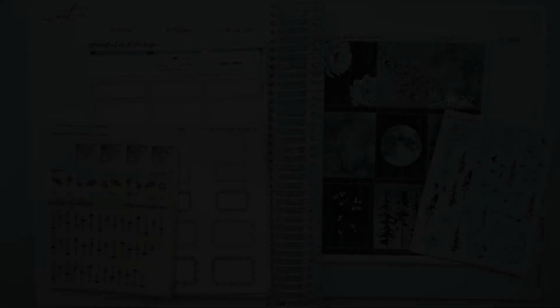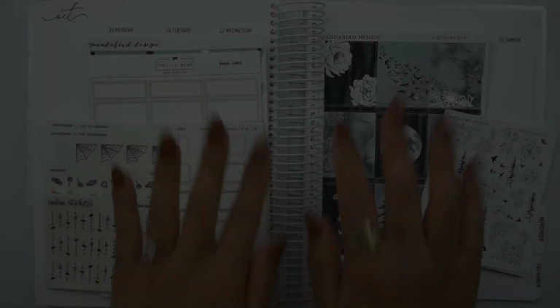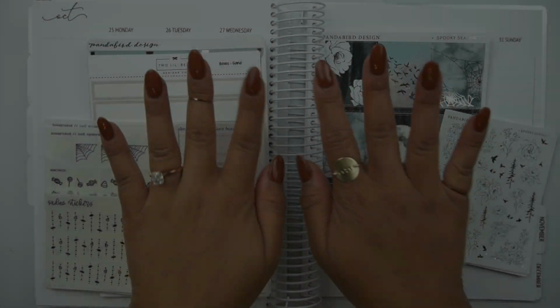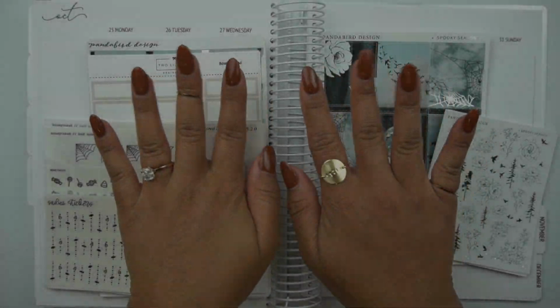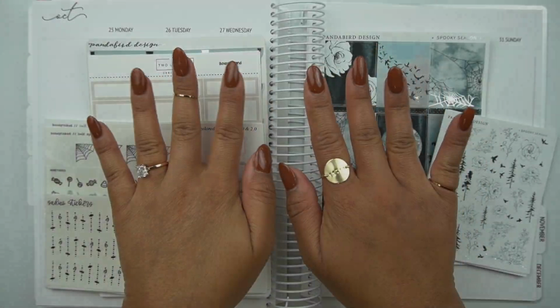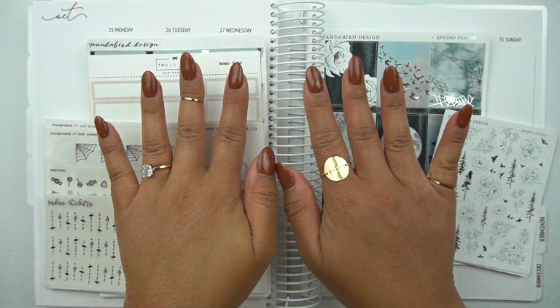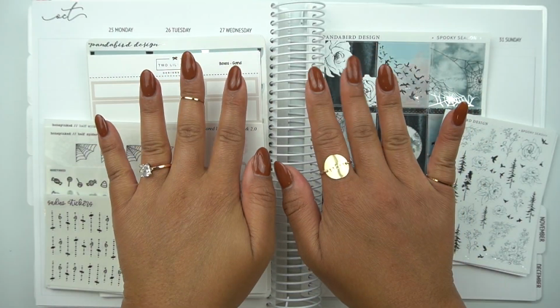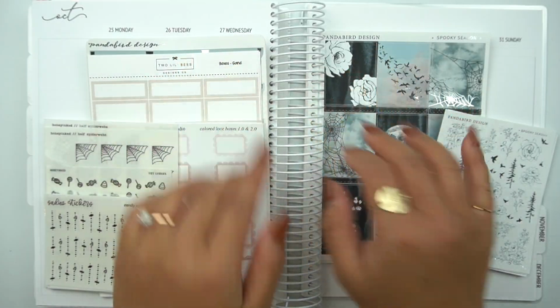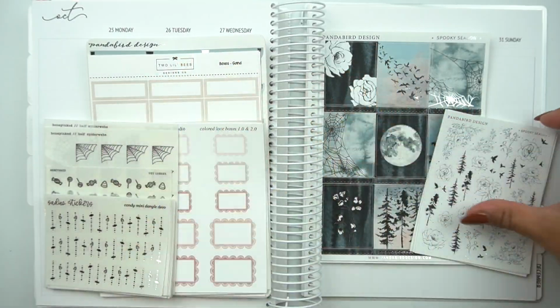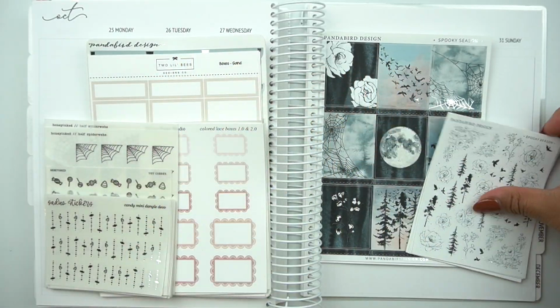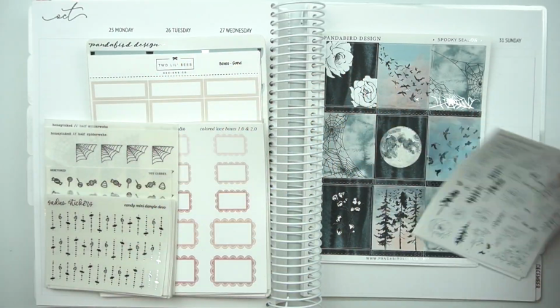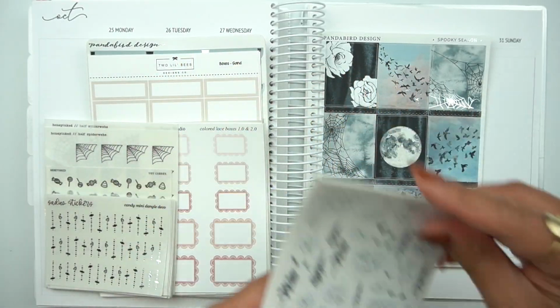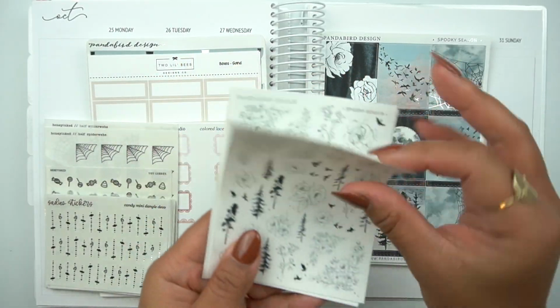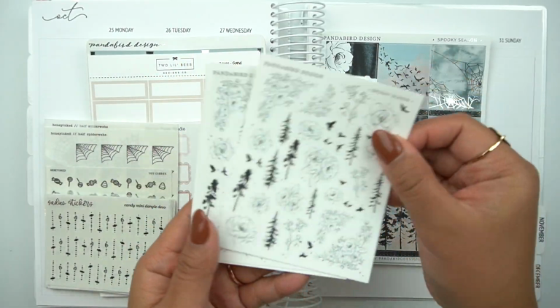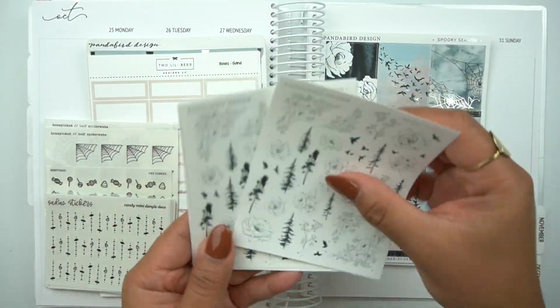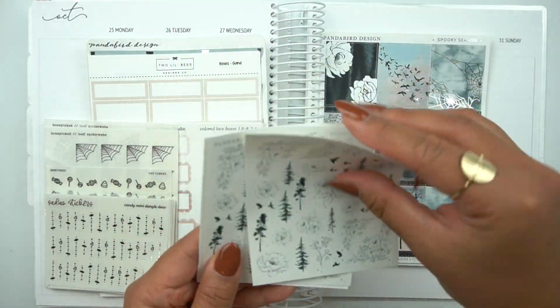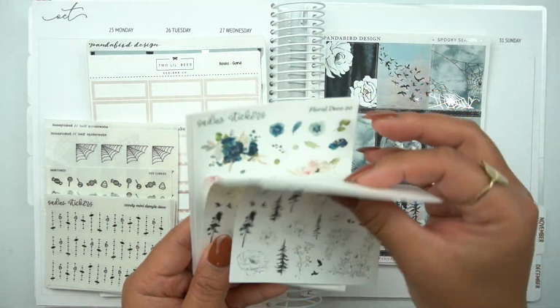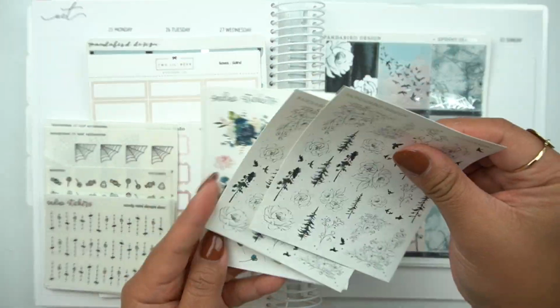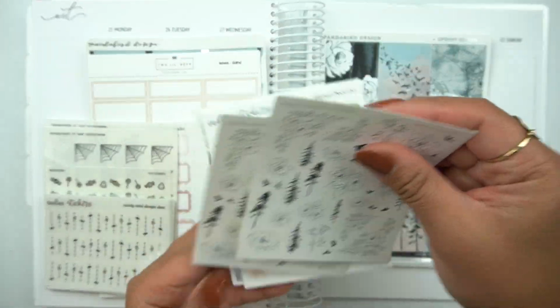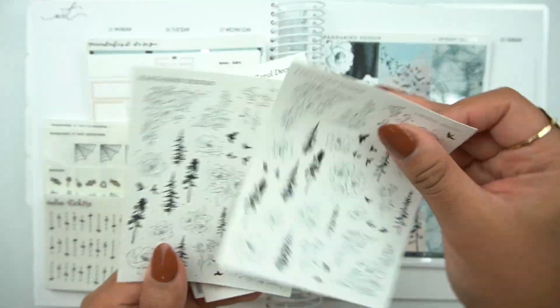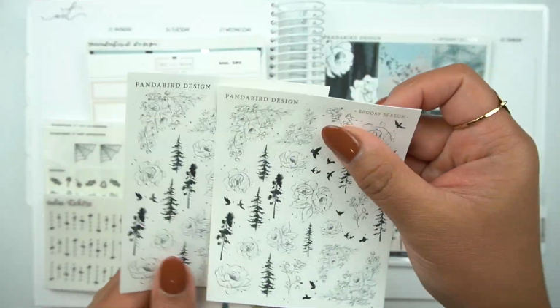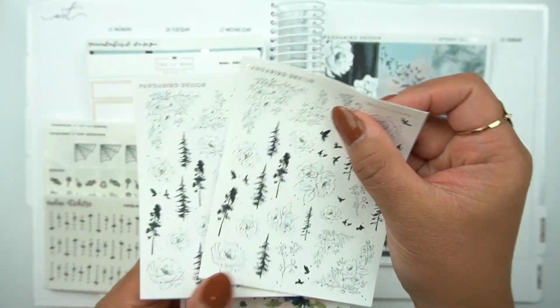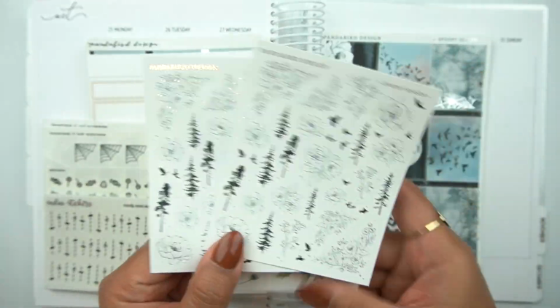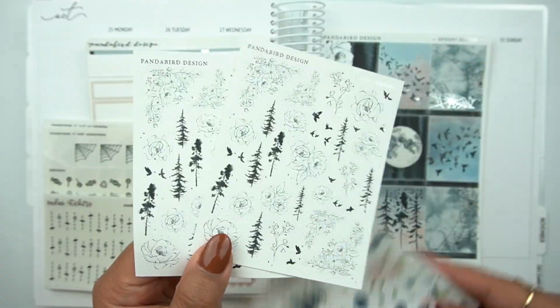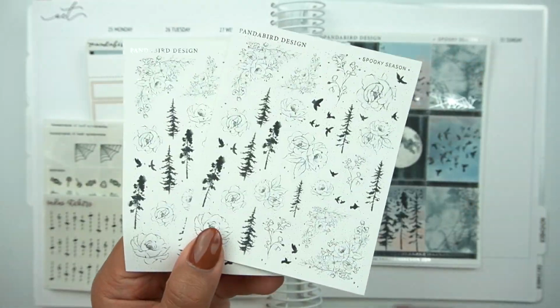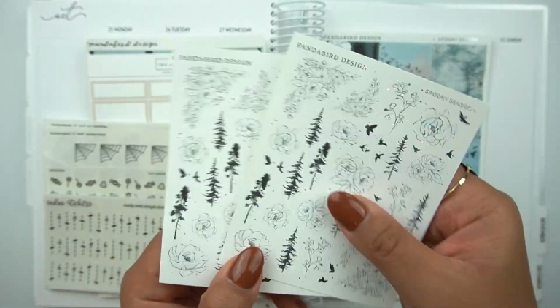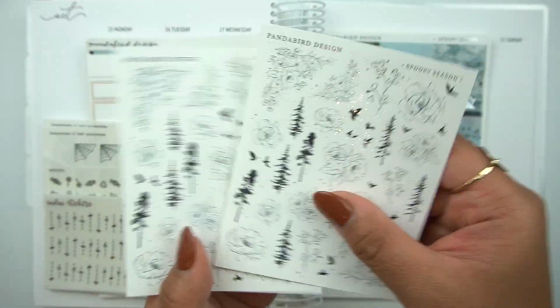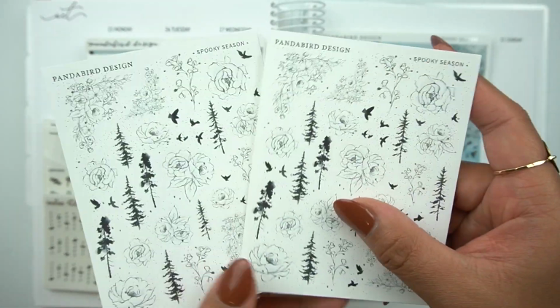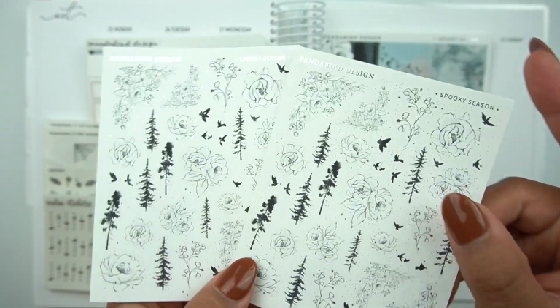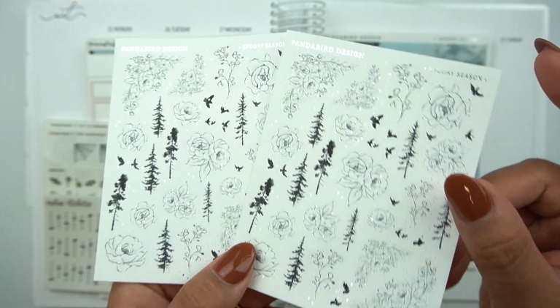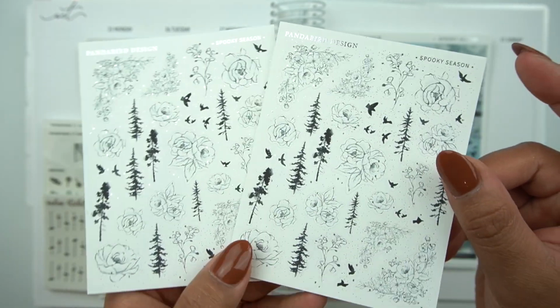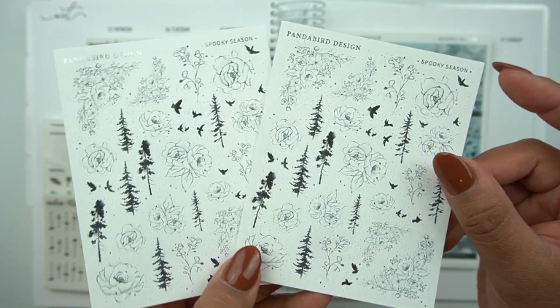Hey everybody, welcome to my channel. It's Rachel of Gathered Plans. I am so behind.